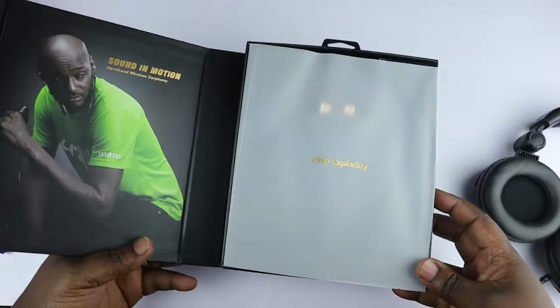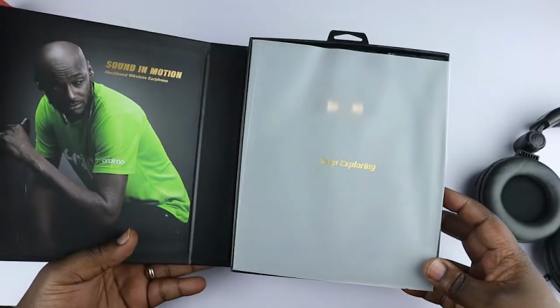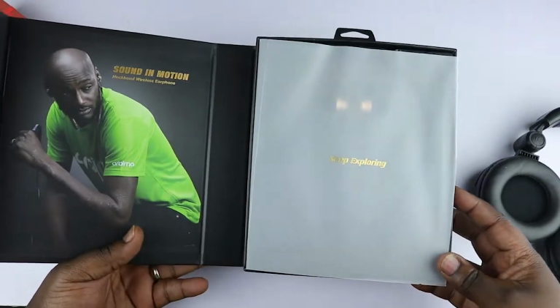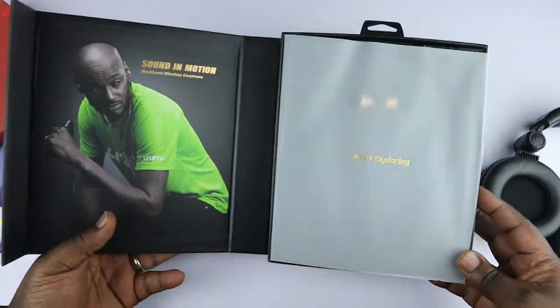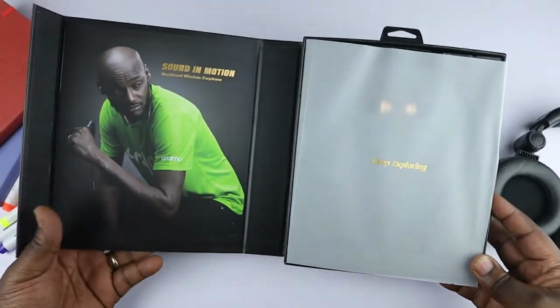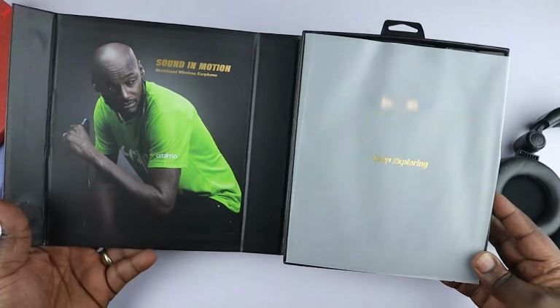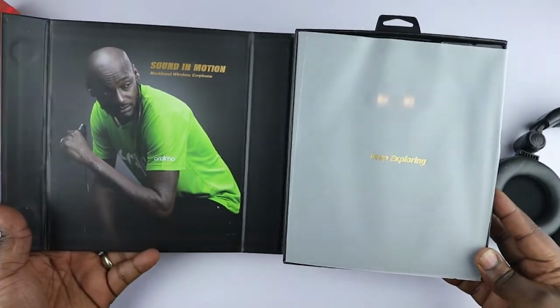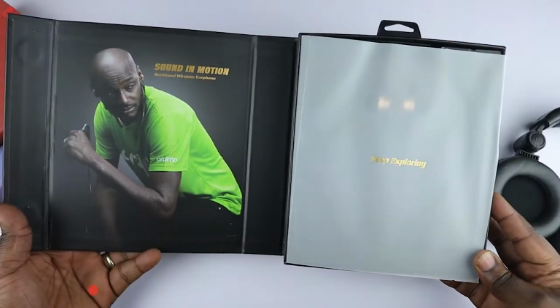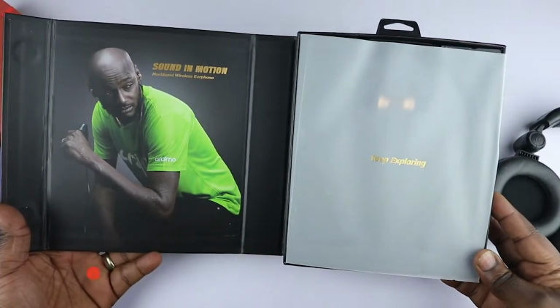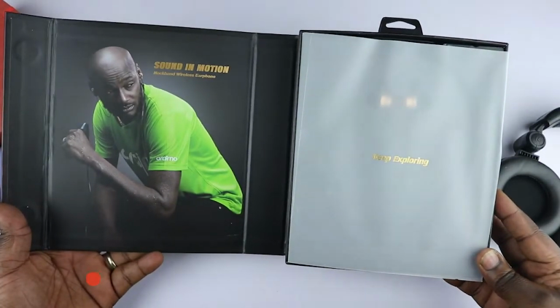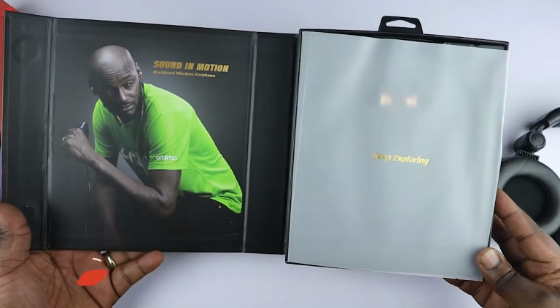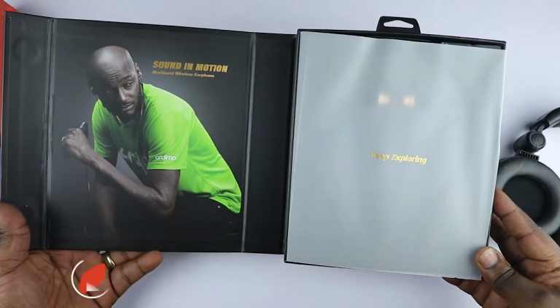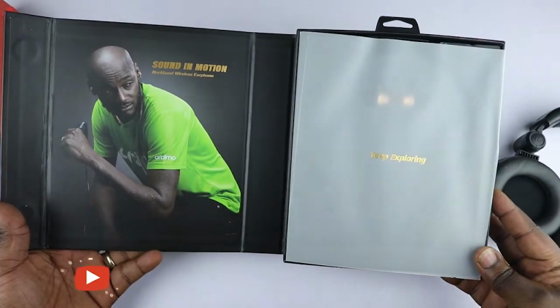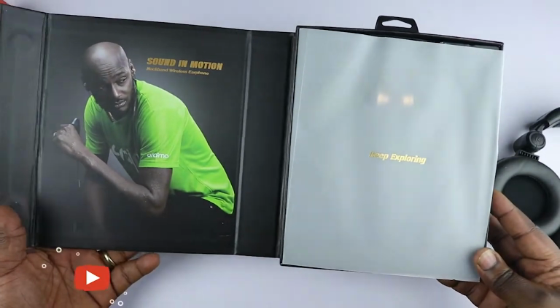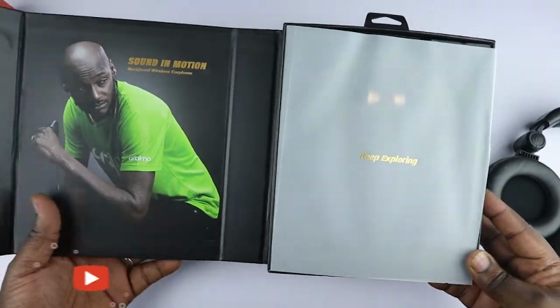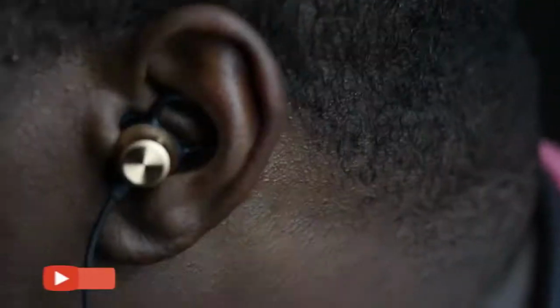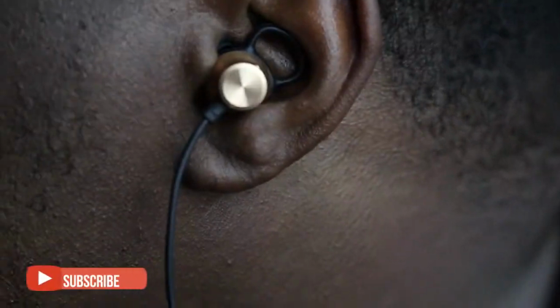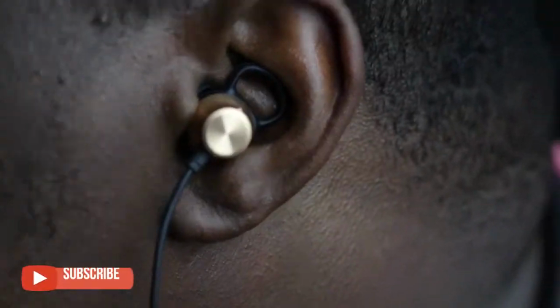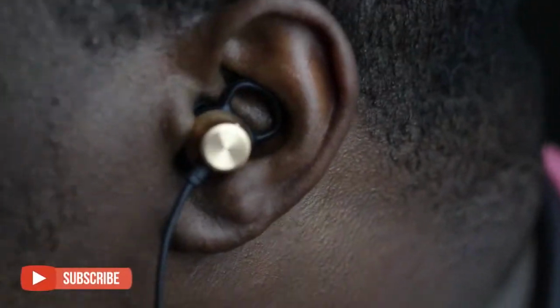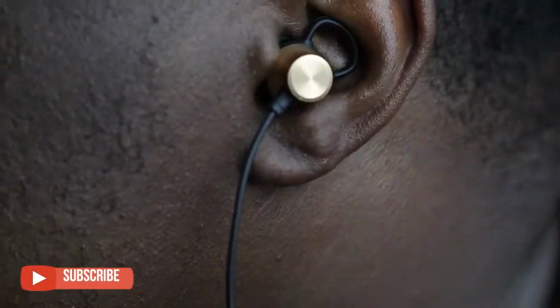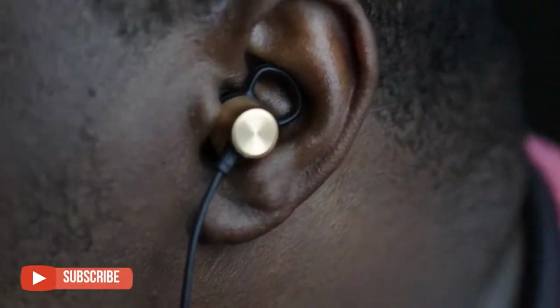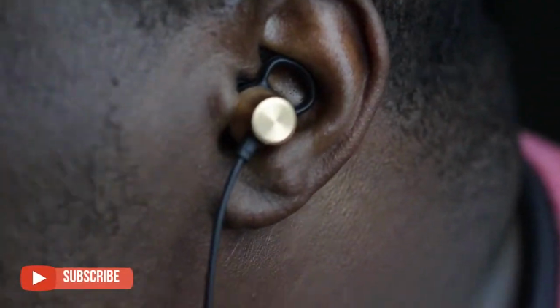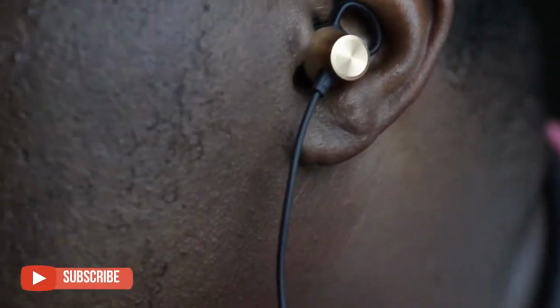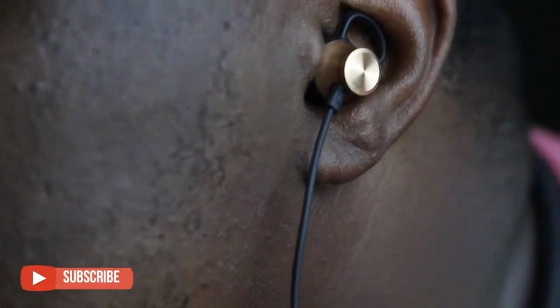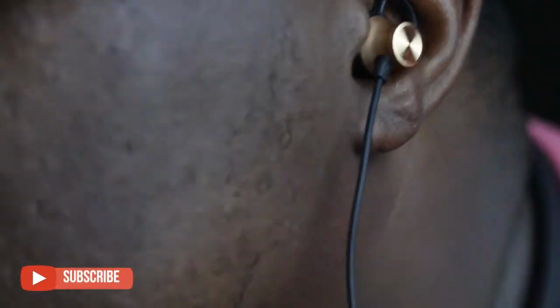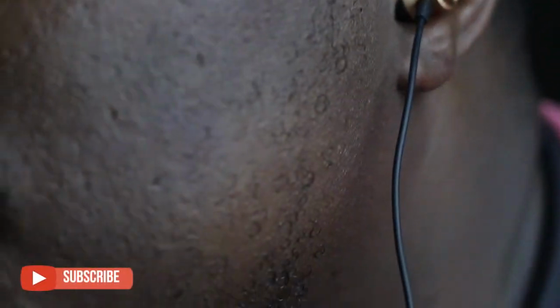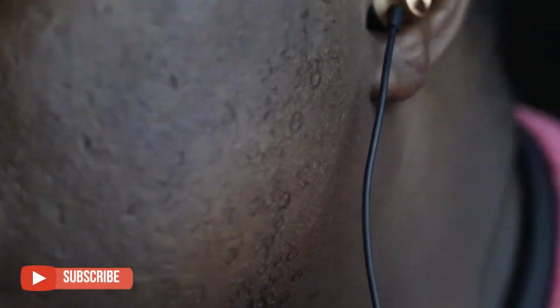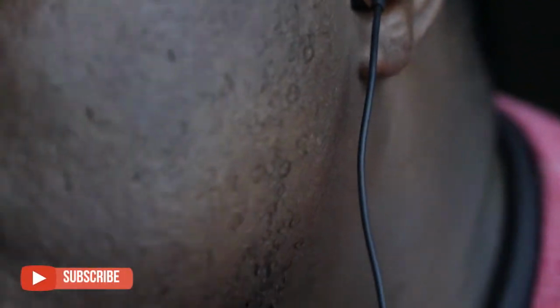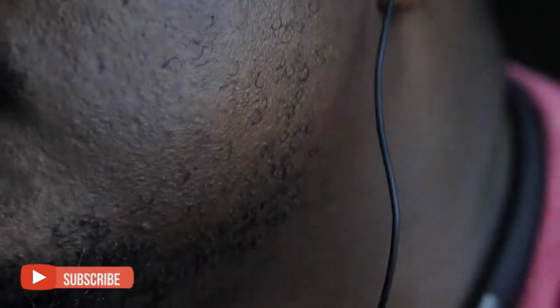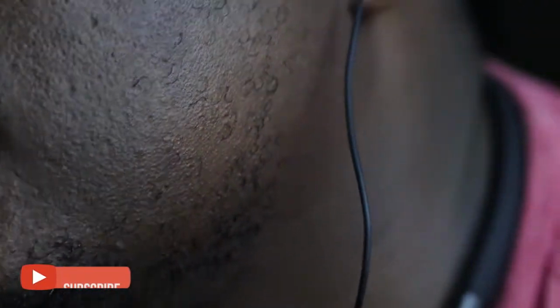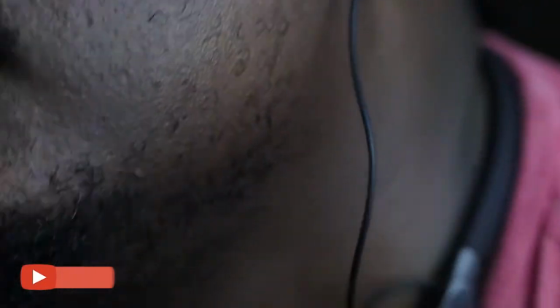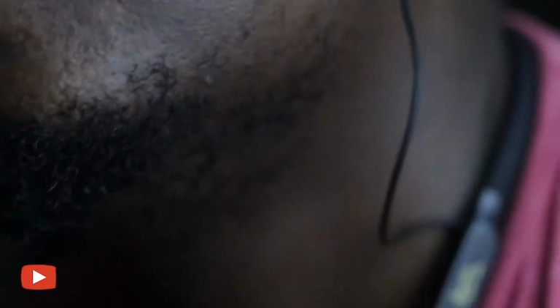Keep watching to find out just how good these earbuds are, and also hit that subscribe button to be a part of this family. Let's get started.